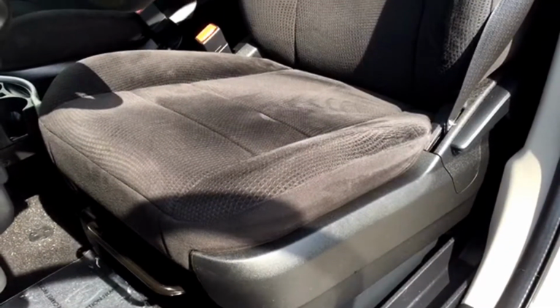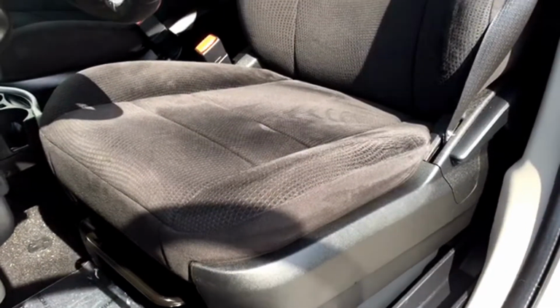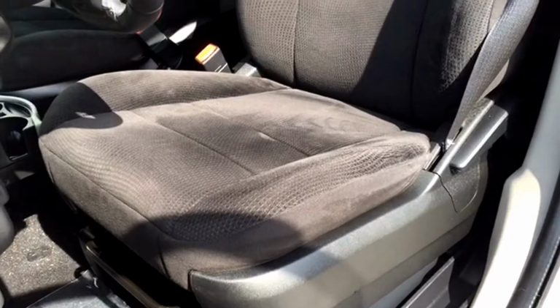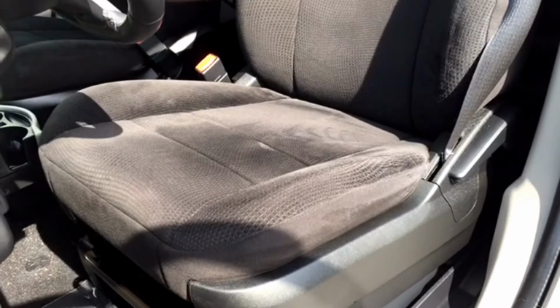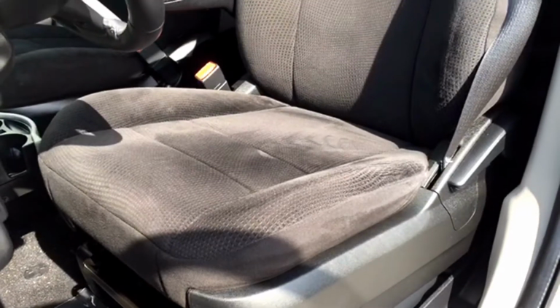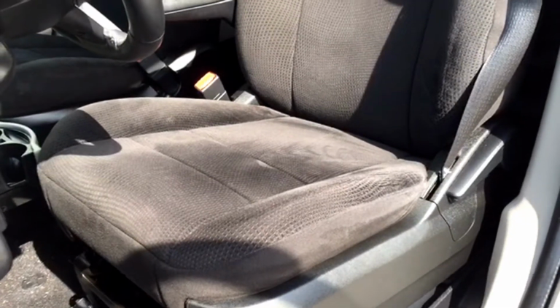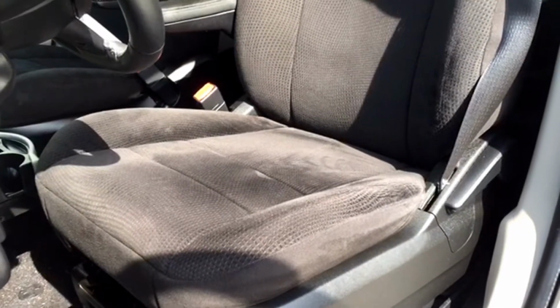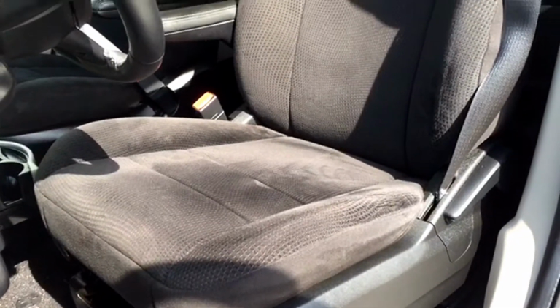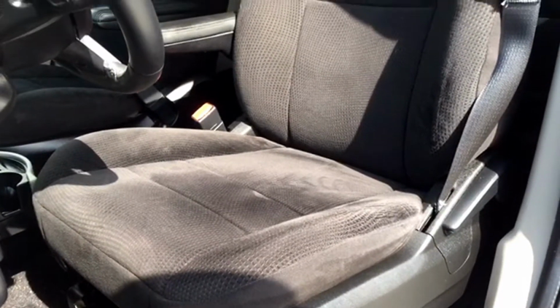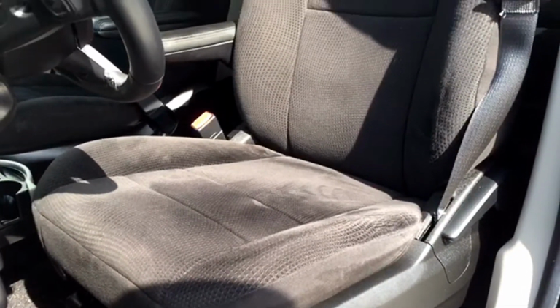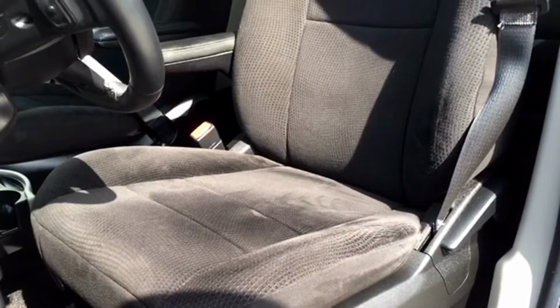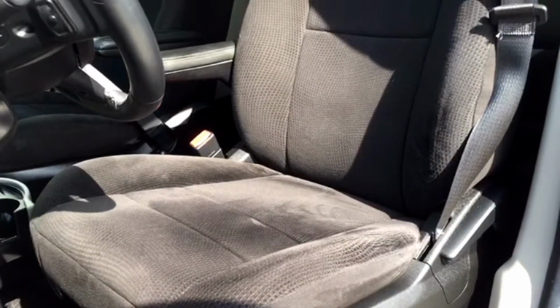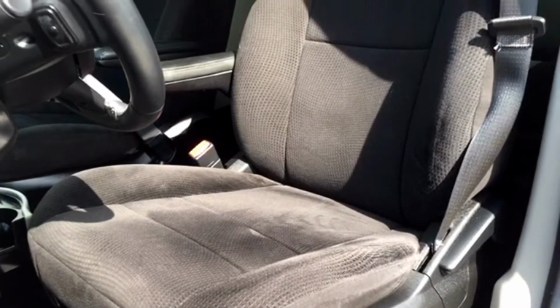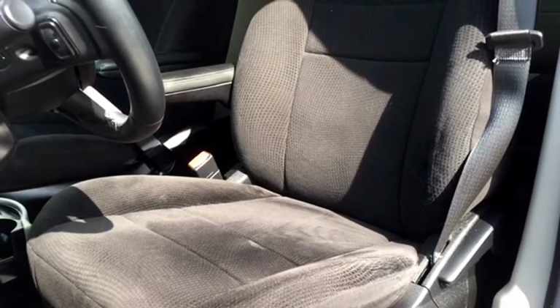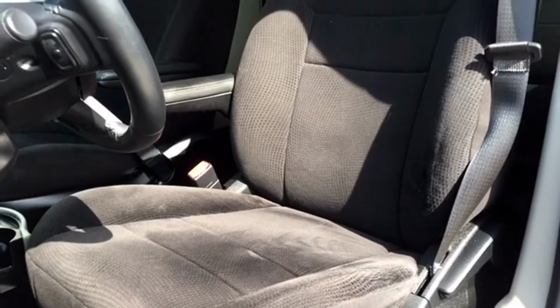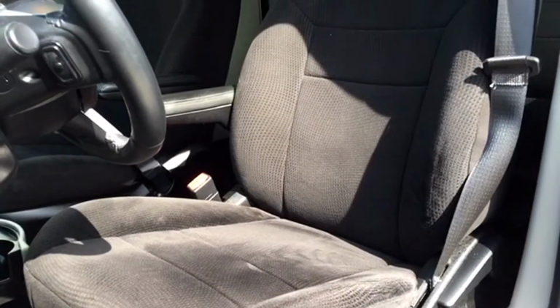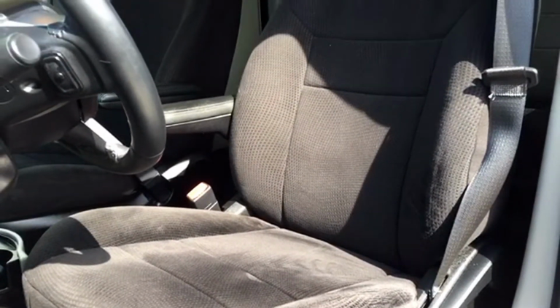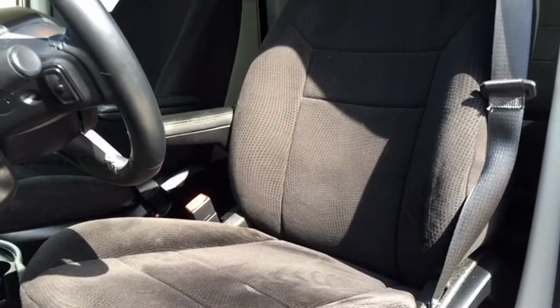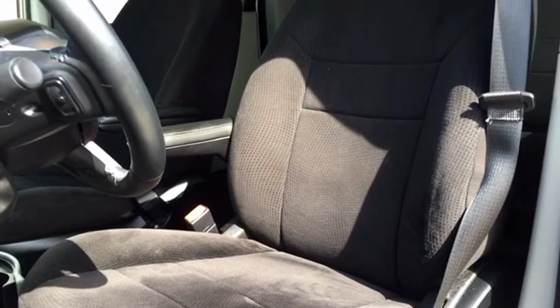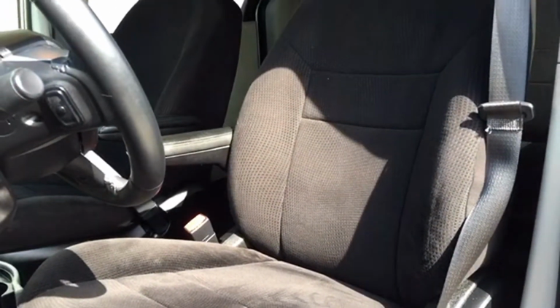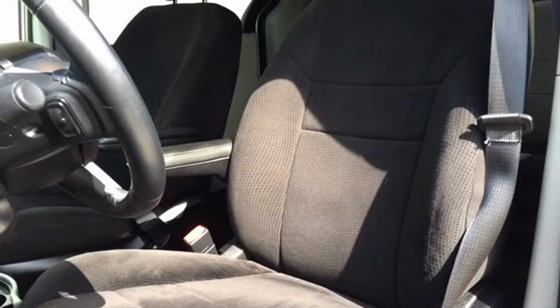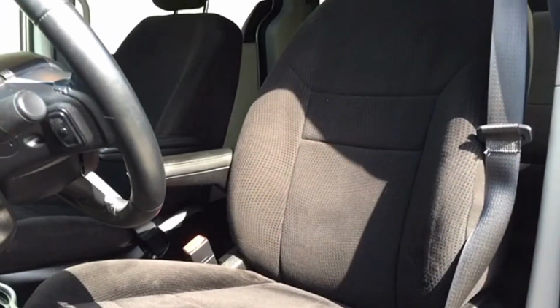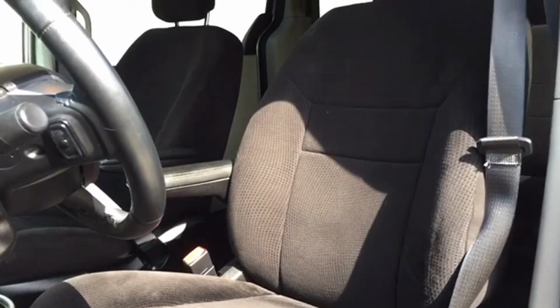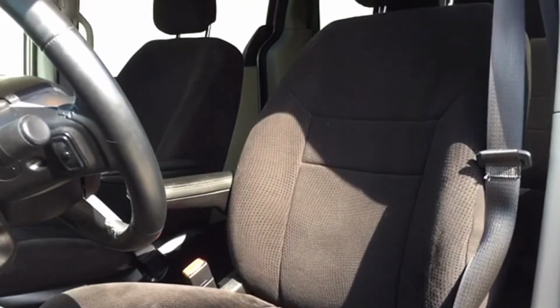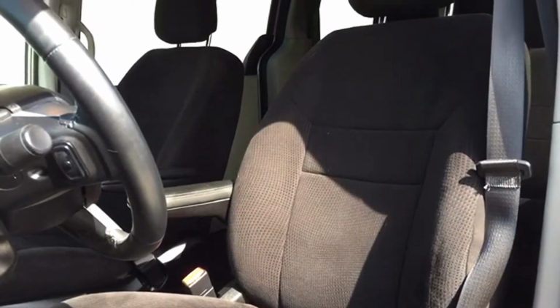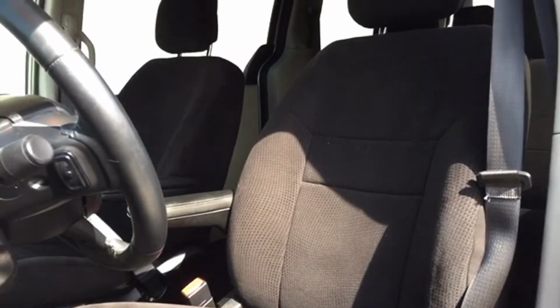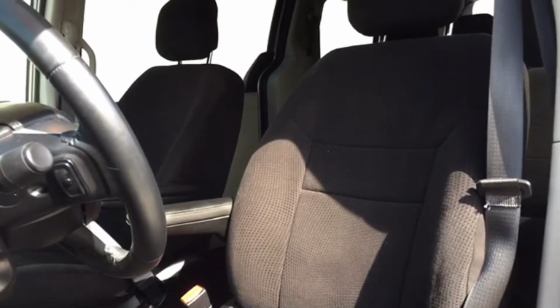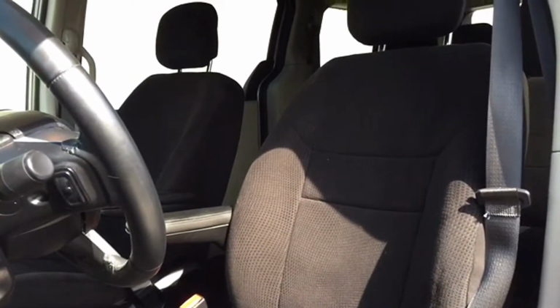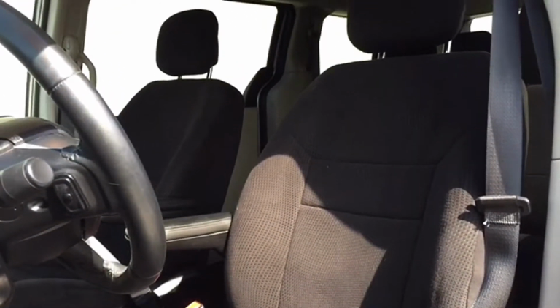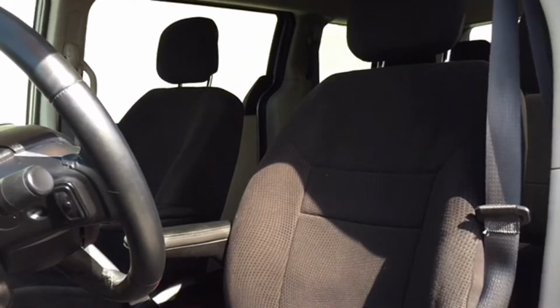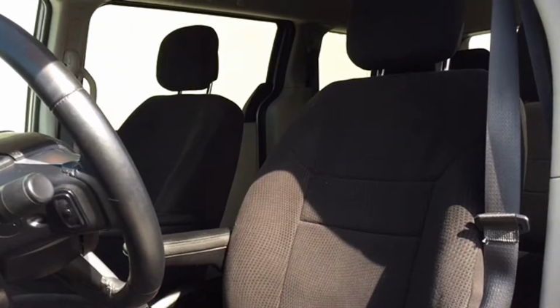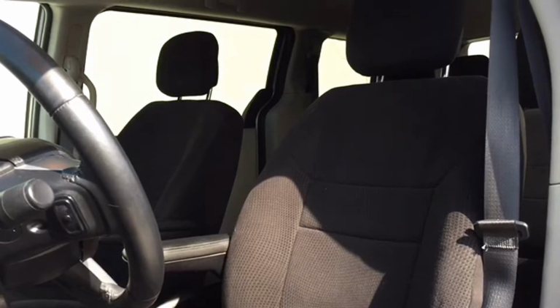Your driver's seat is manually adjustable and it's covered in dark cloth upholstery, plus it has an adjustable headrest to keep you safe if you're hit from behind.